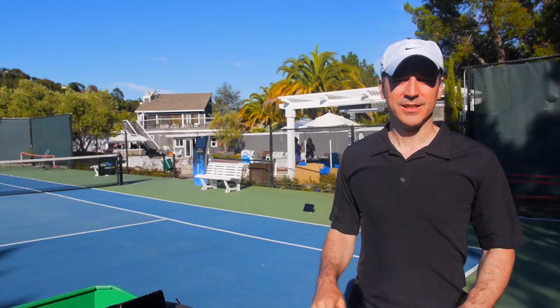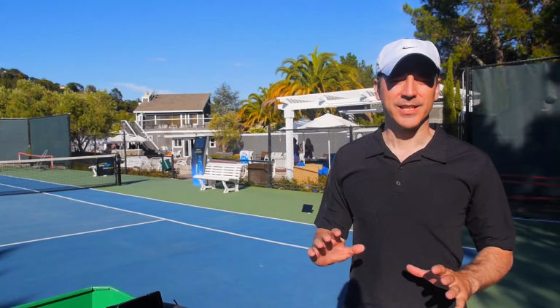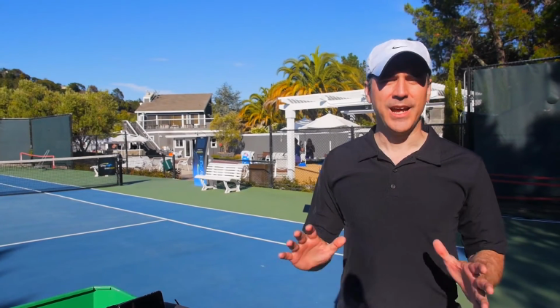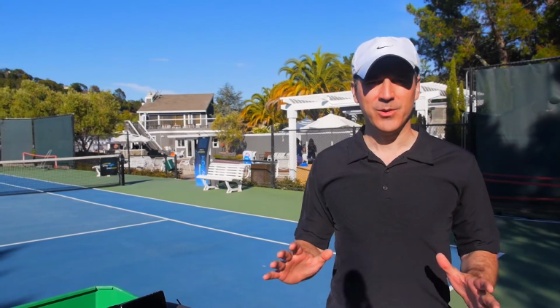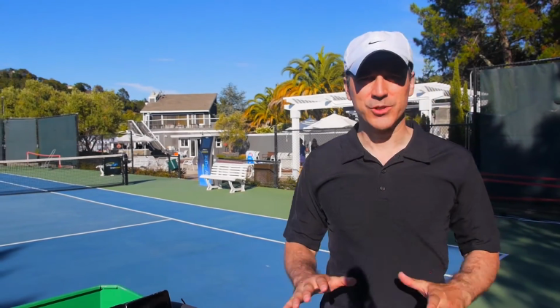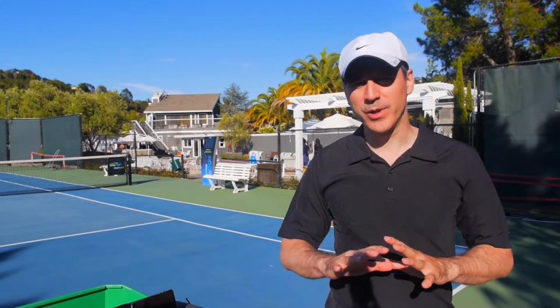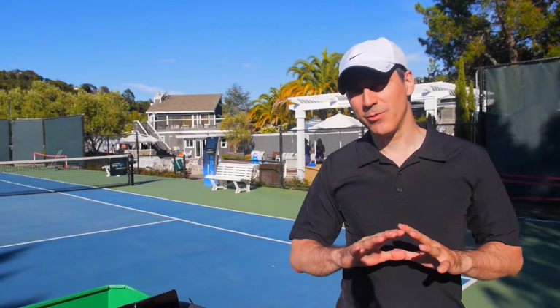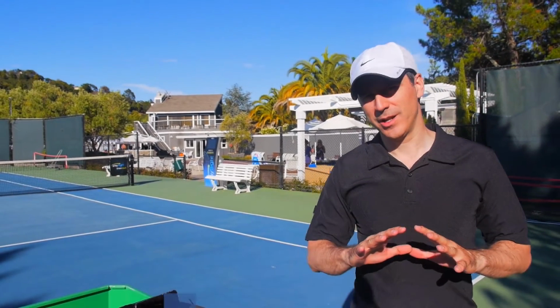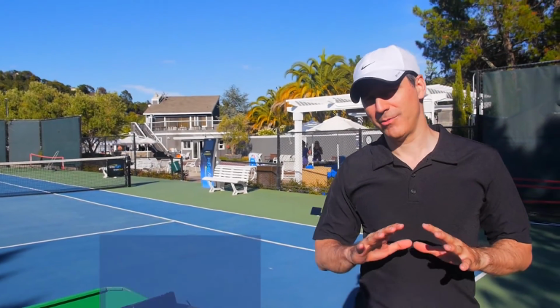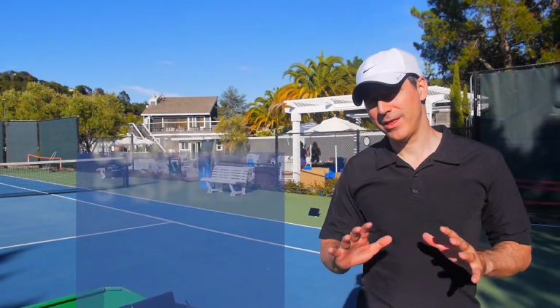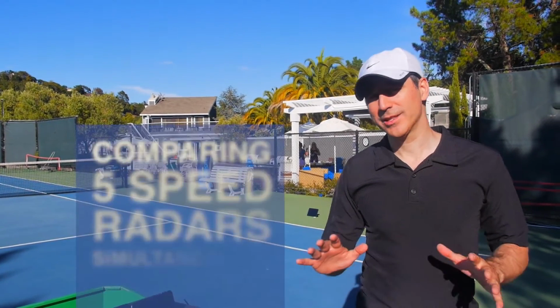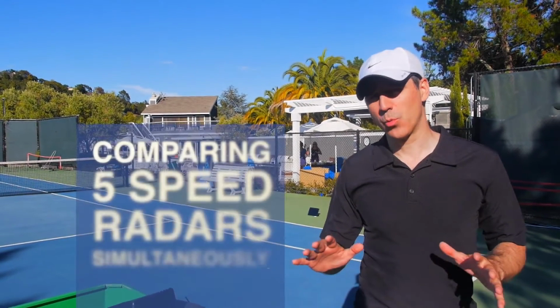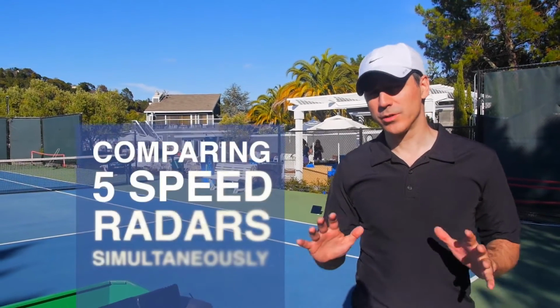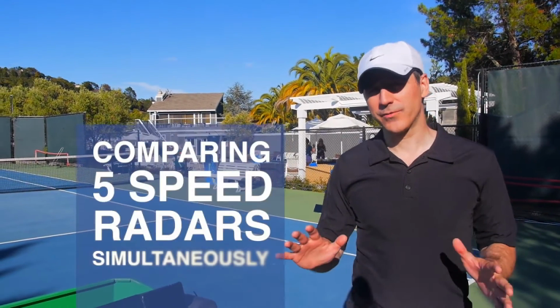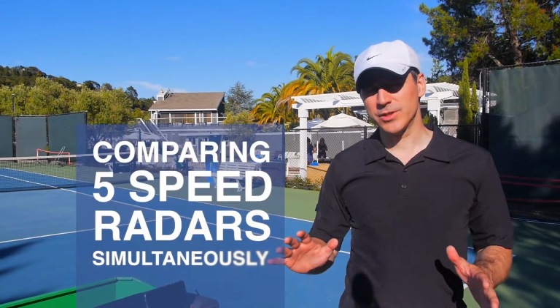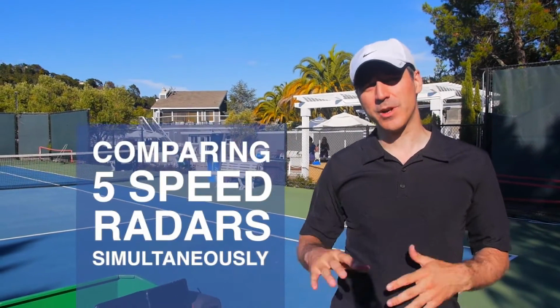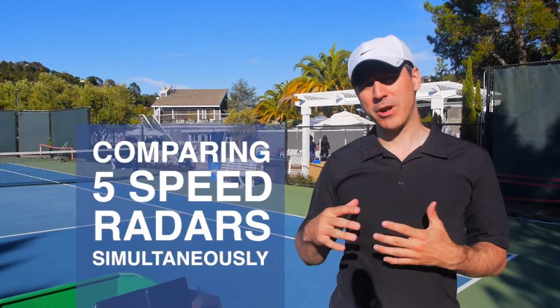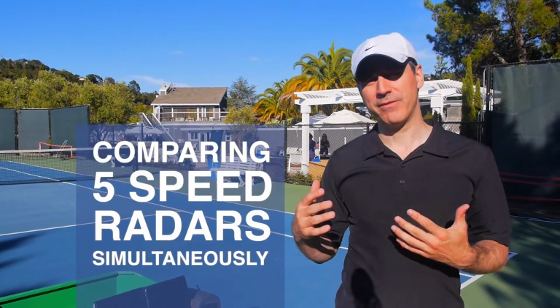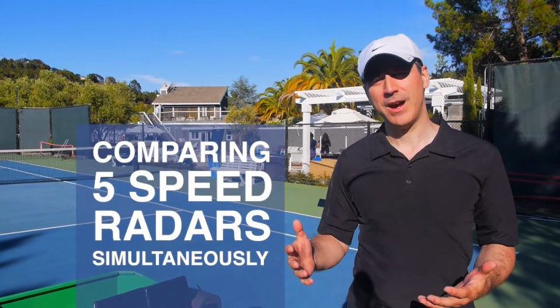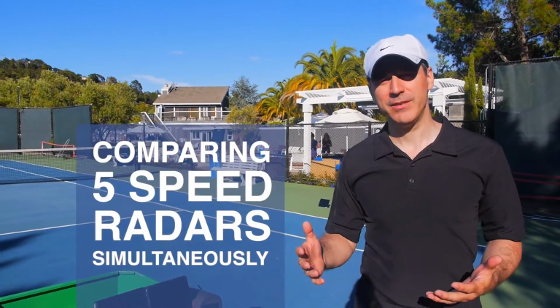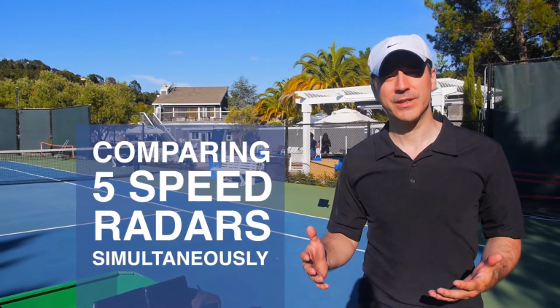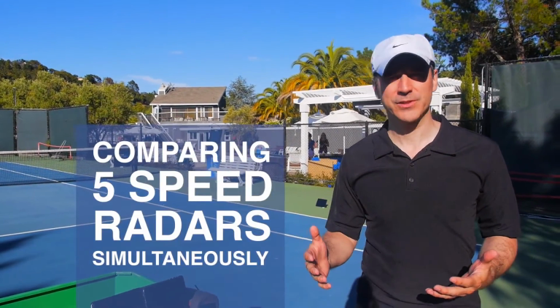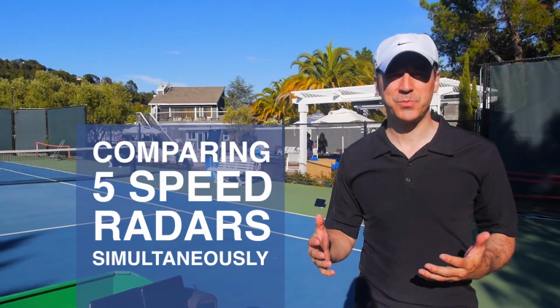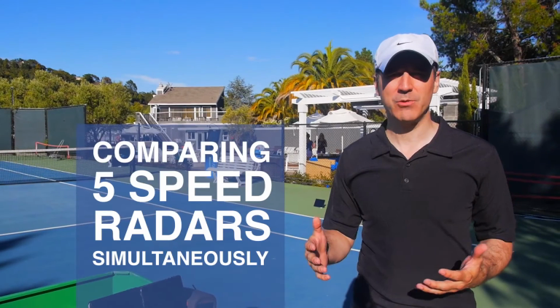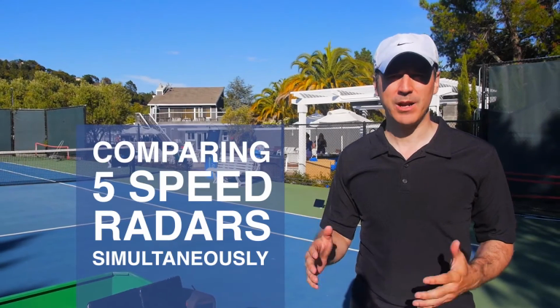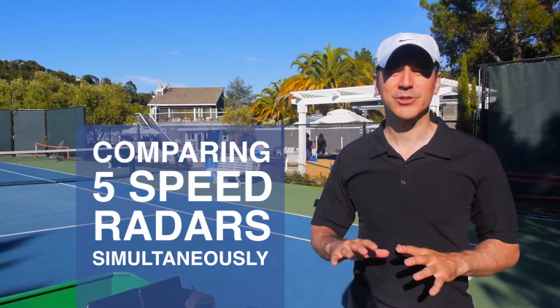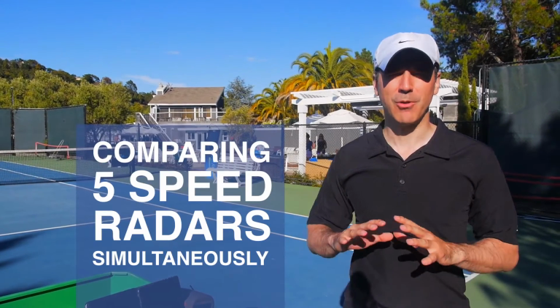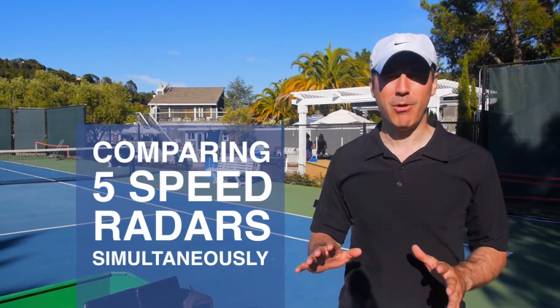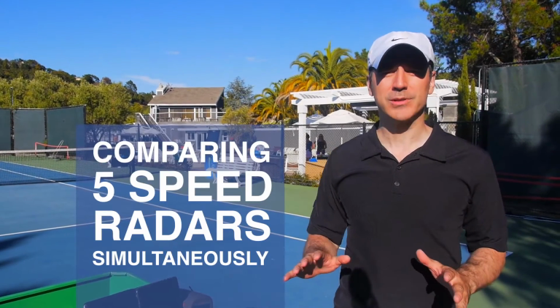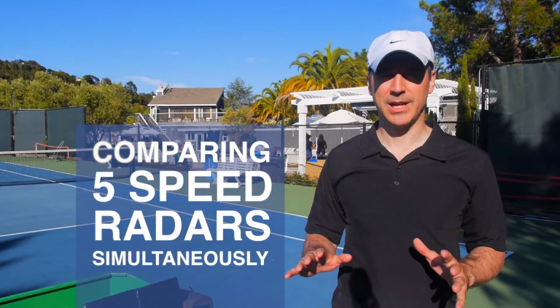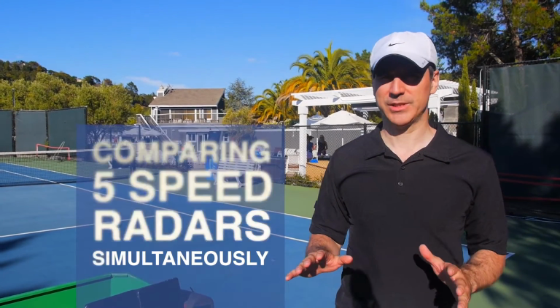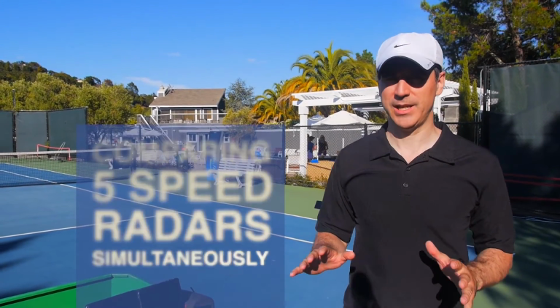Today we're doing what we think is a world's first. We're comparing five different speed radars all simultaneously.